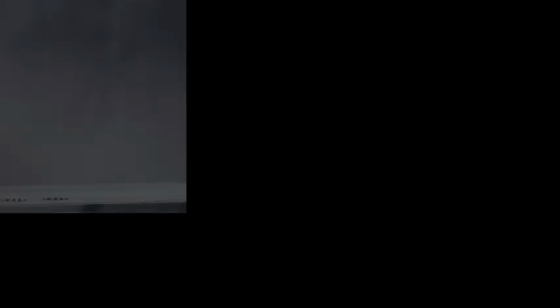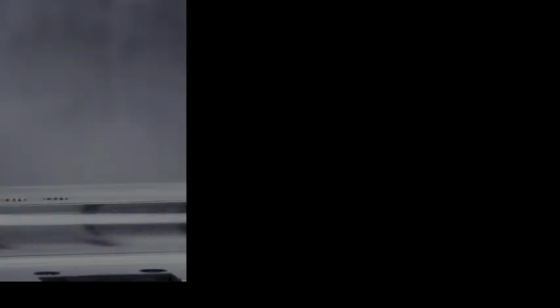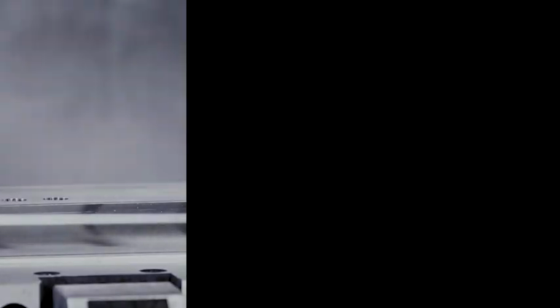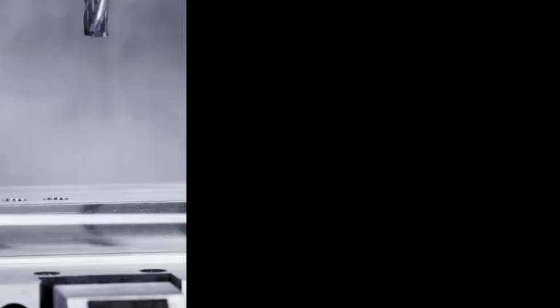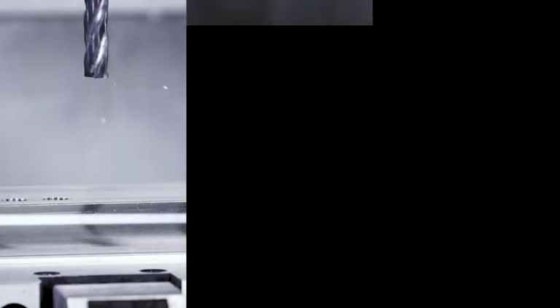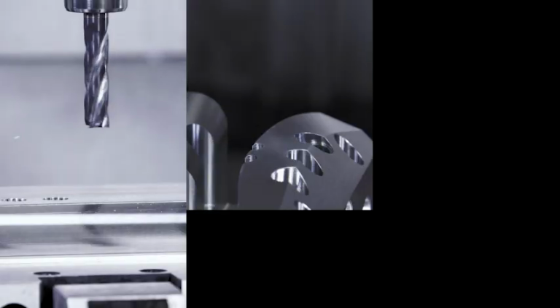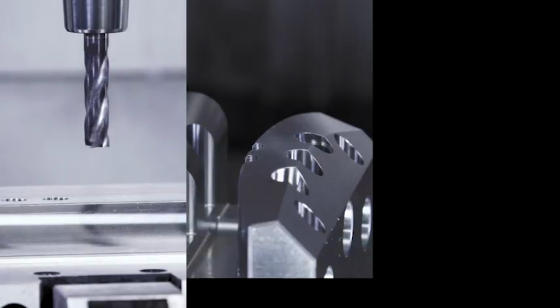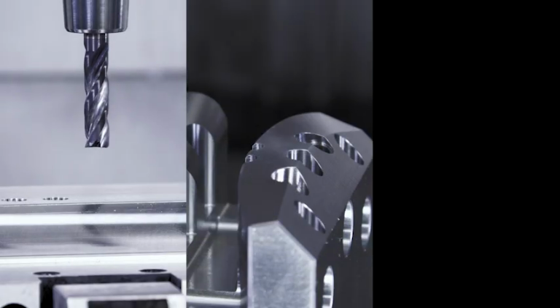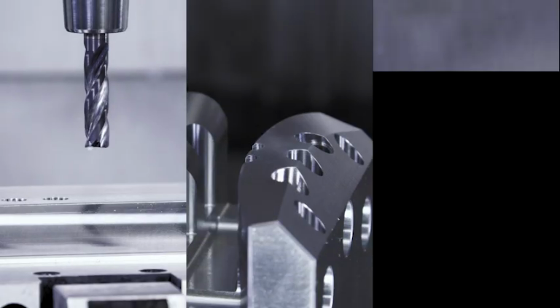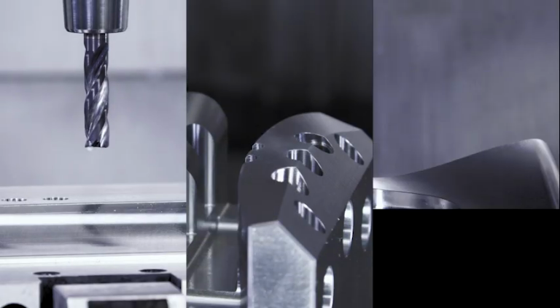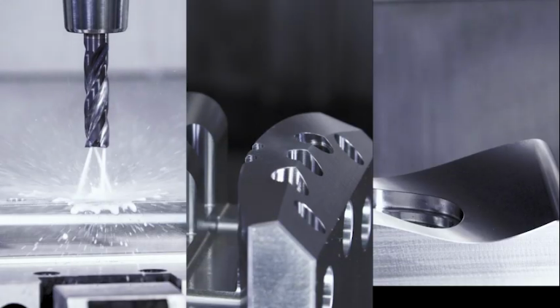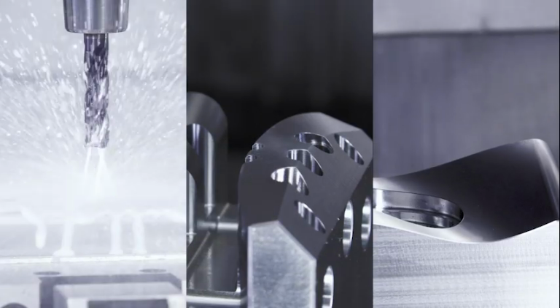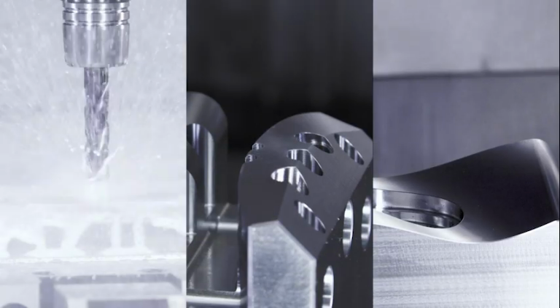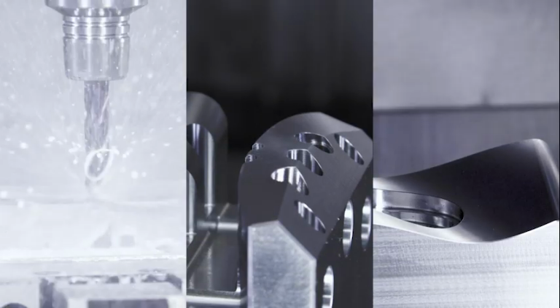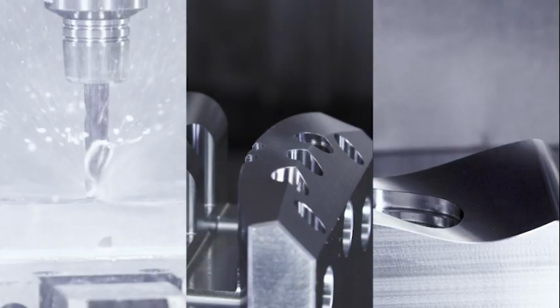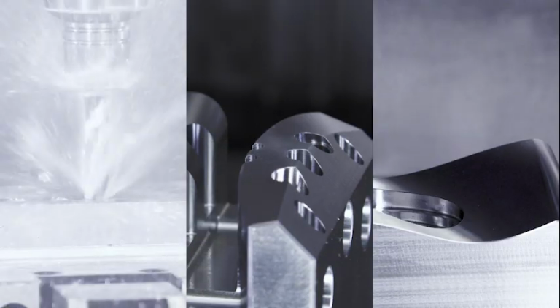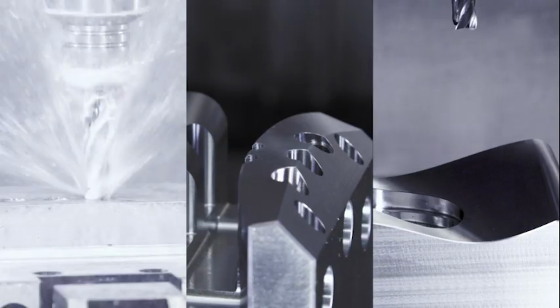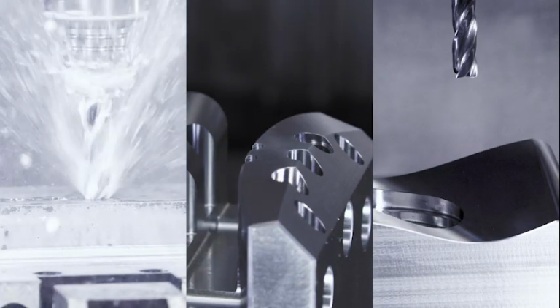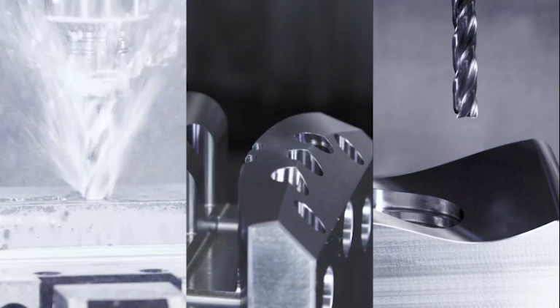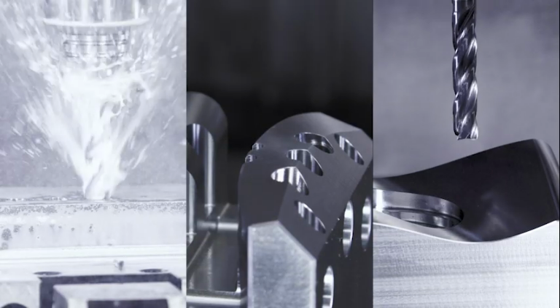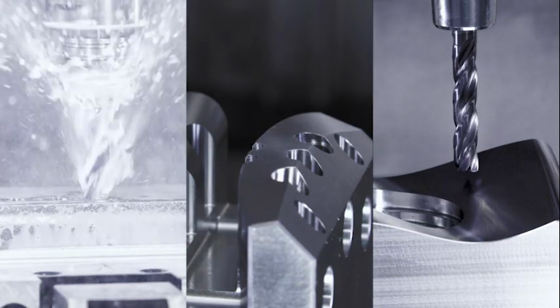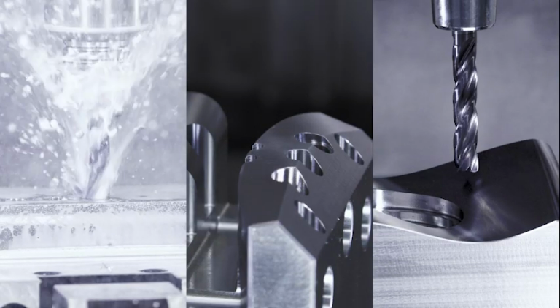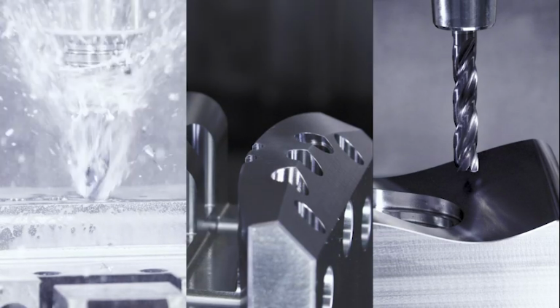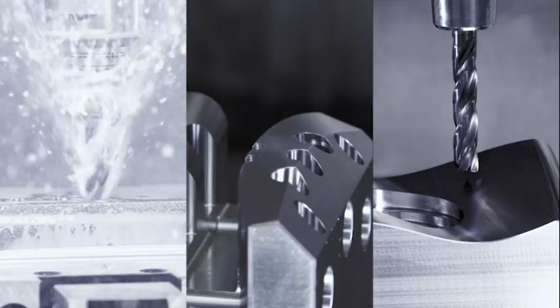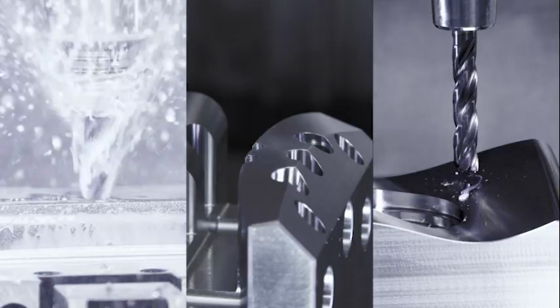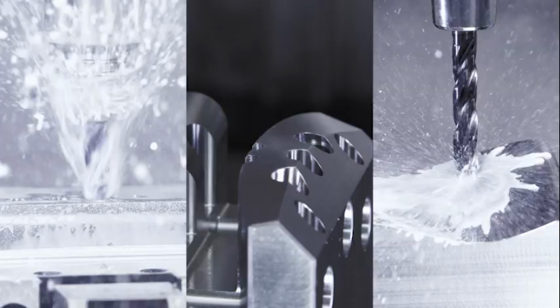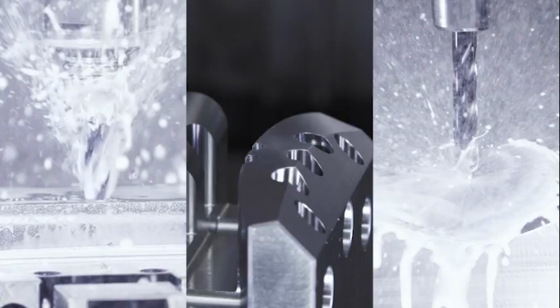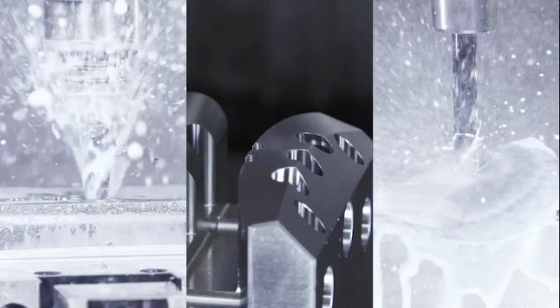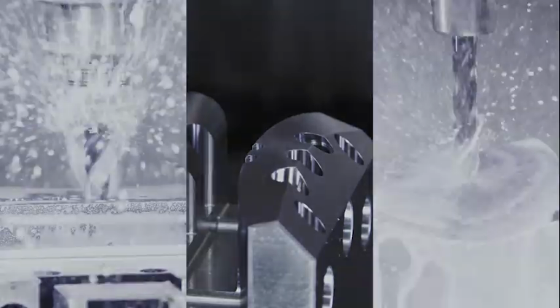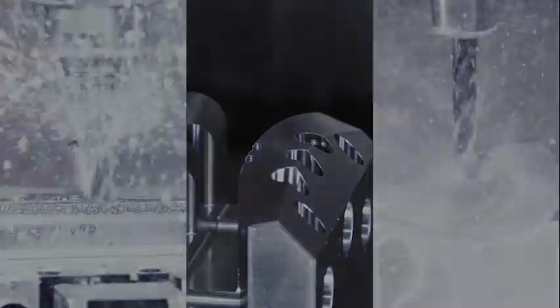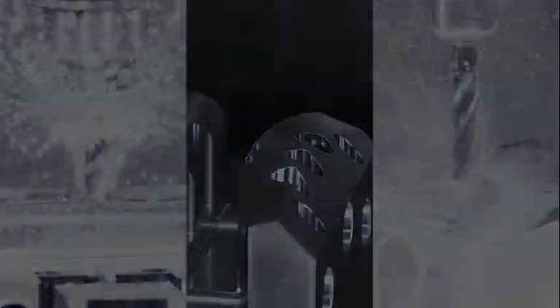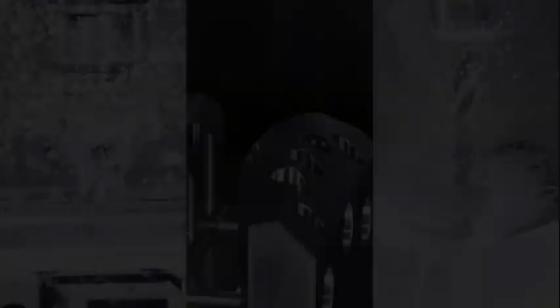Flat, inclined or curved surfaces — many industries and components are familiar with these challenges.